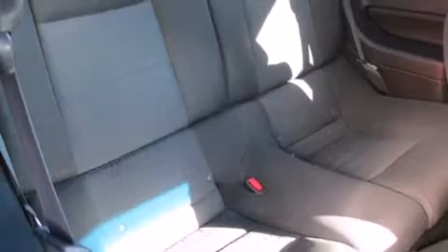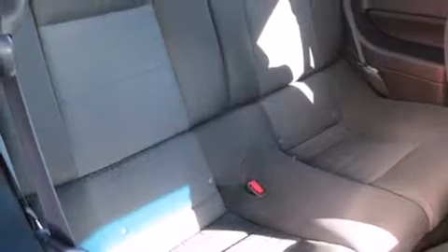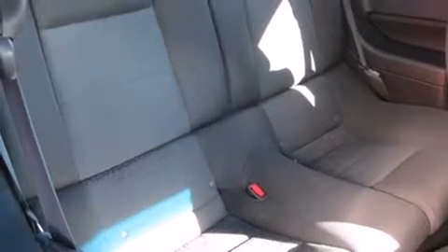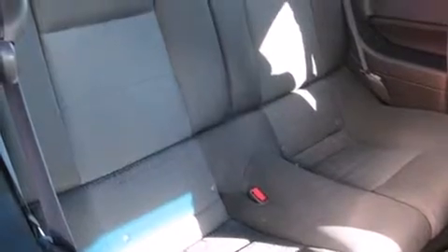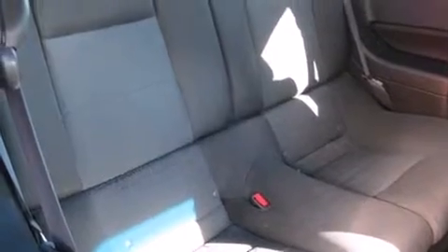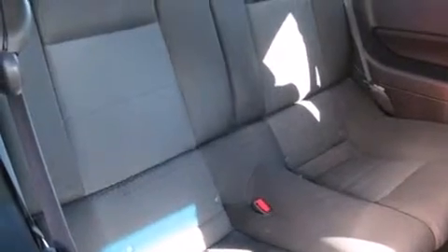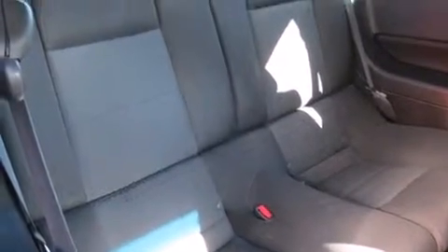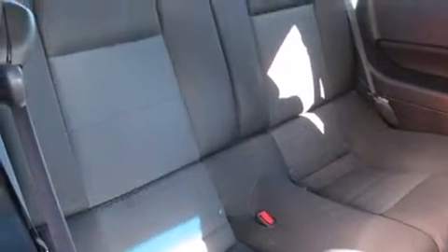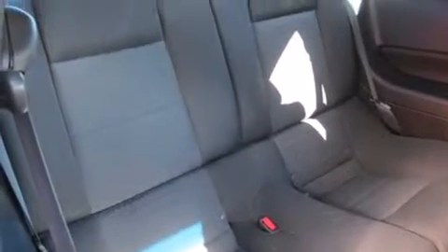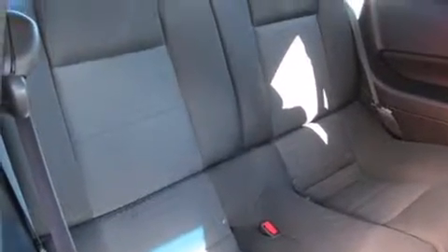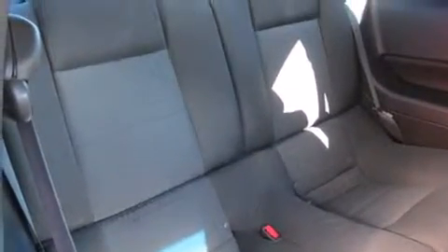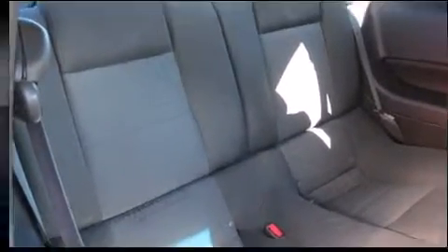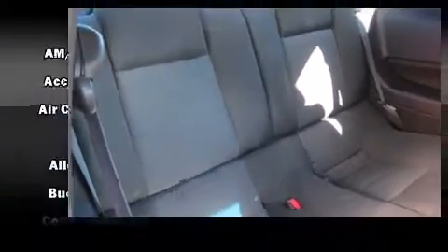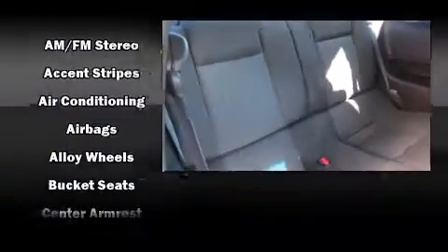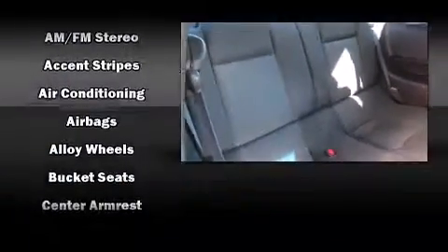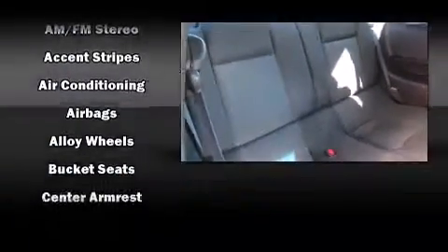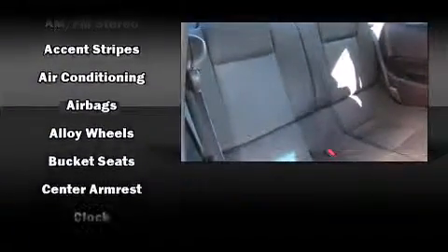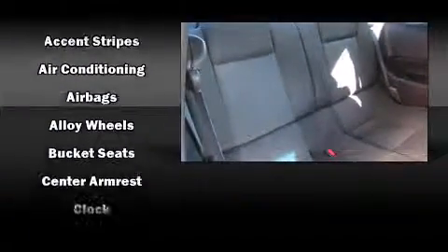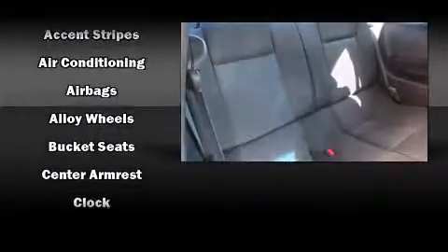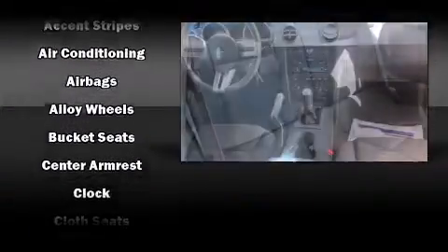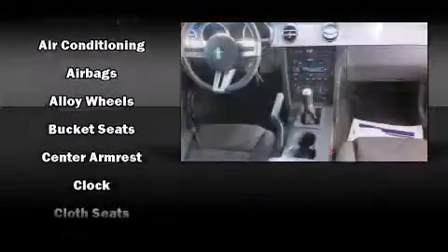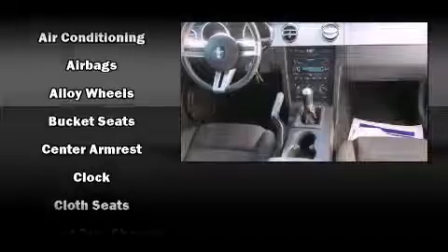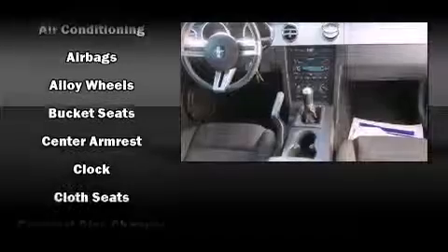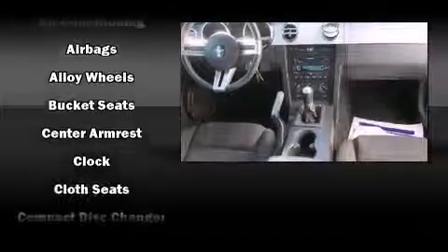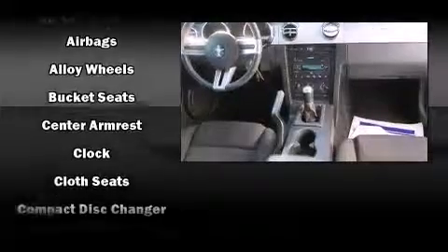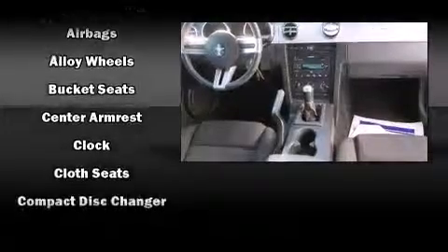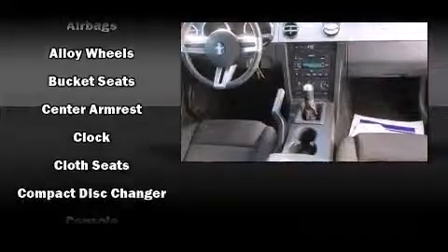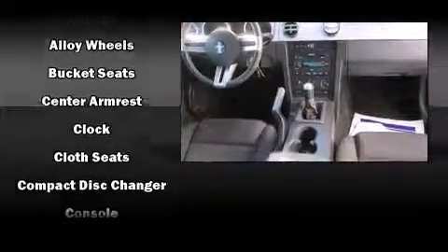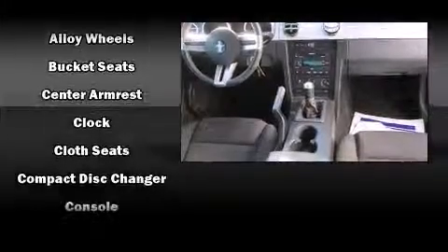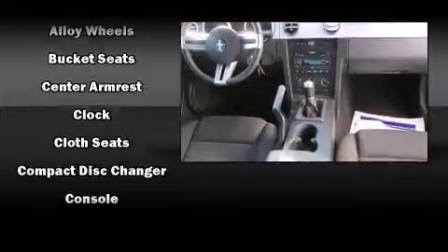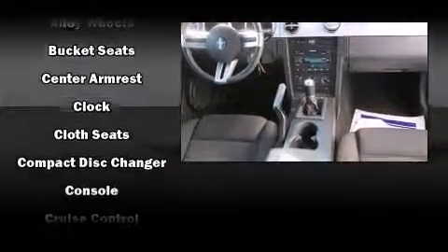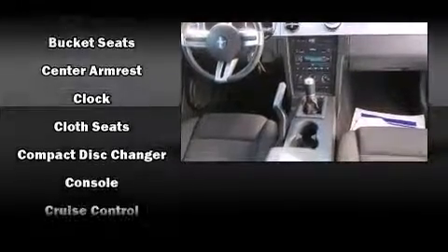Top features include remote keyless entry, a tachometer, power windows, and one-touch window functionality.